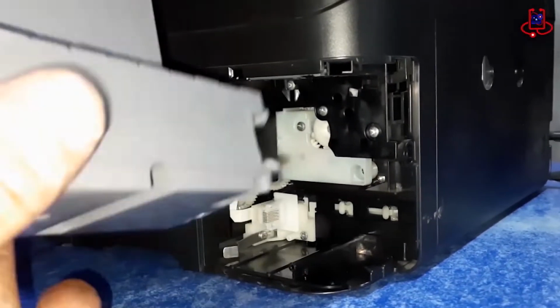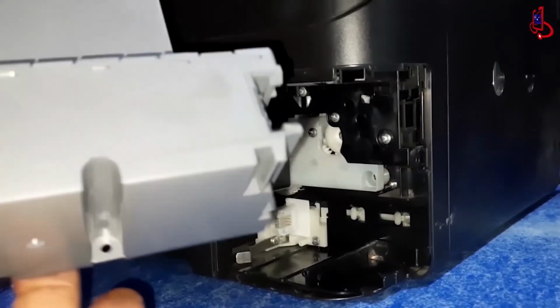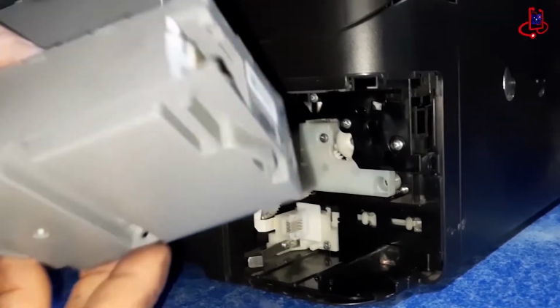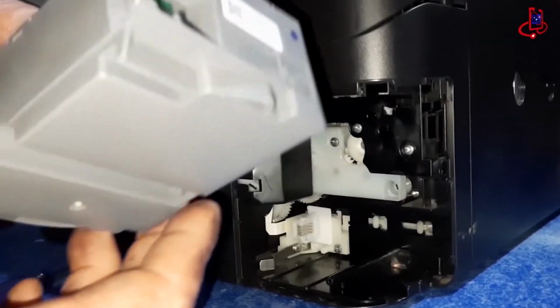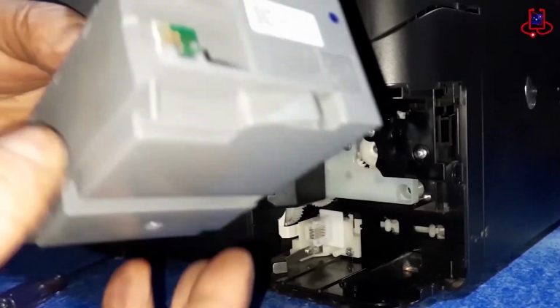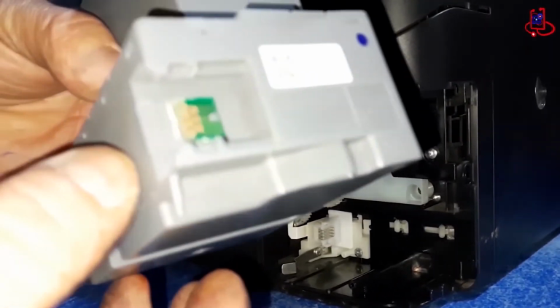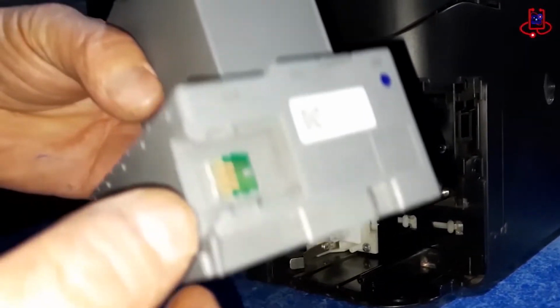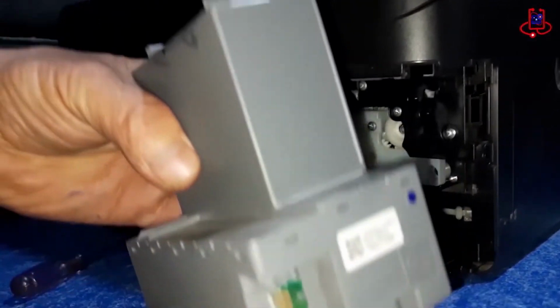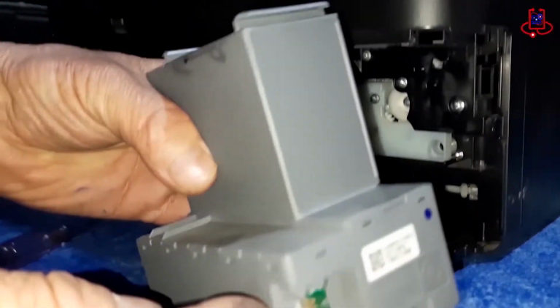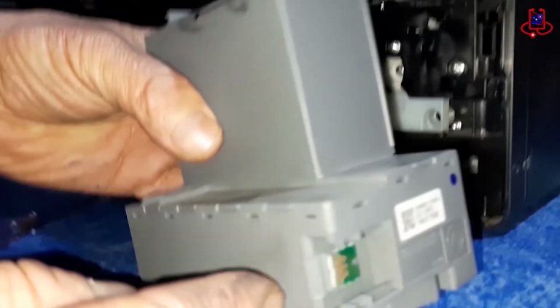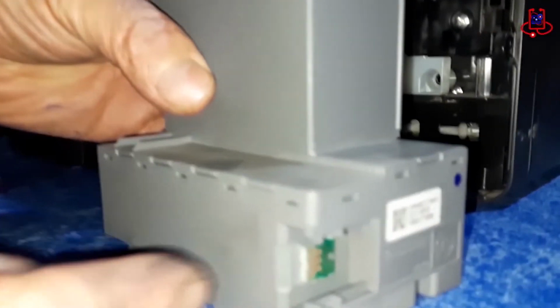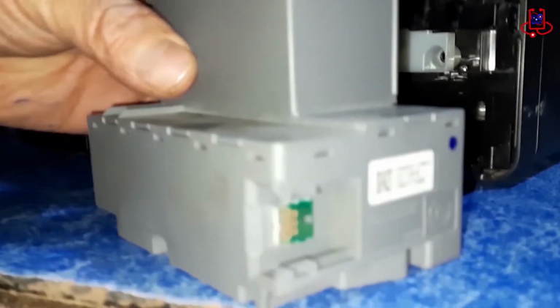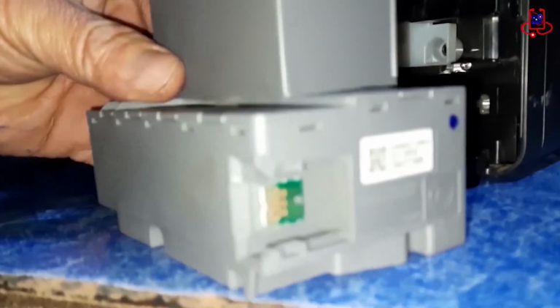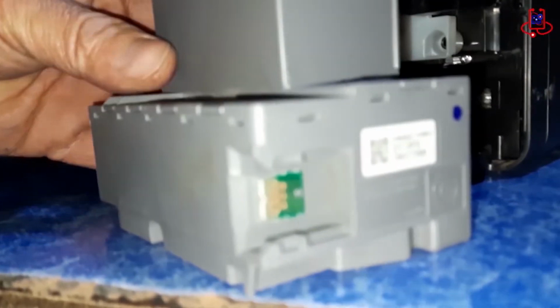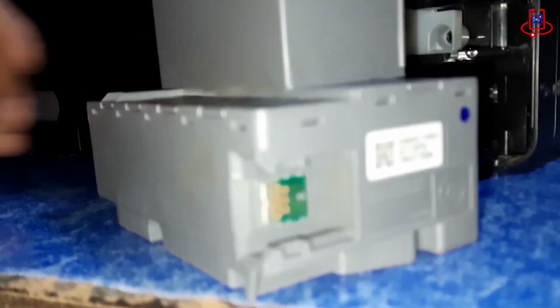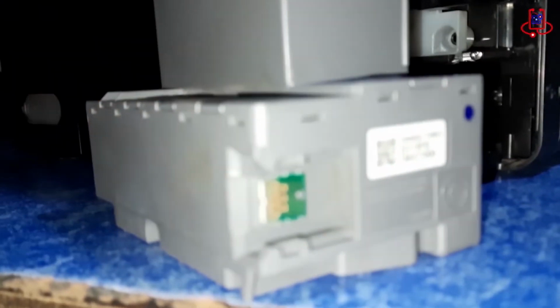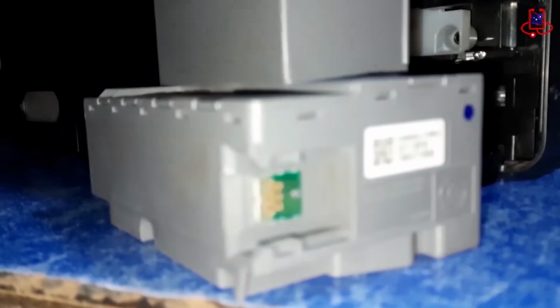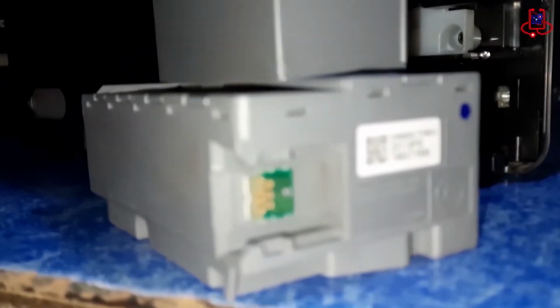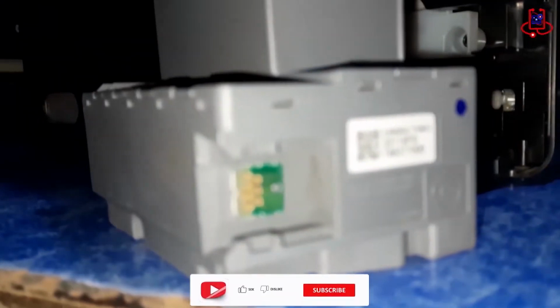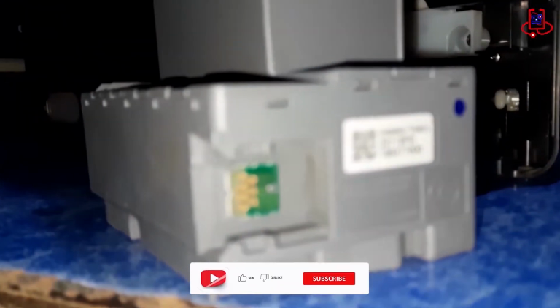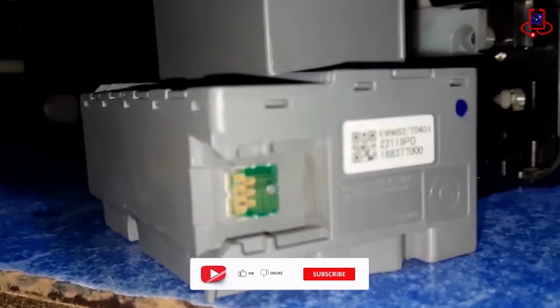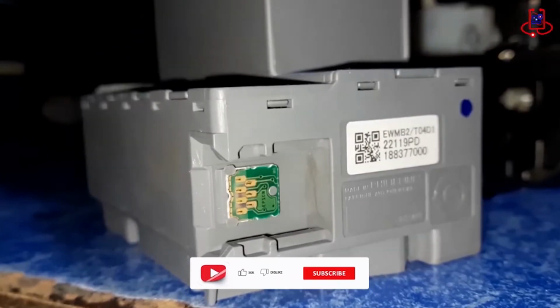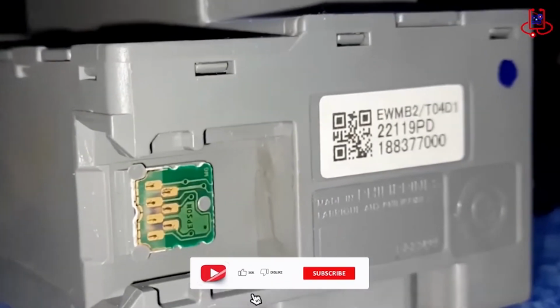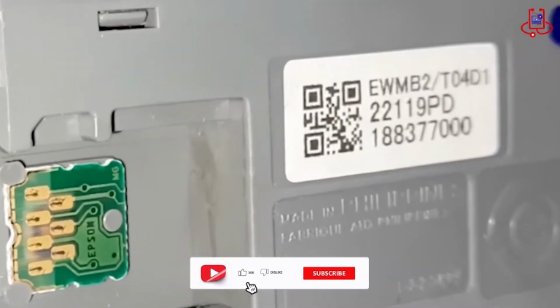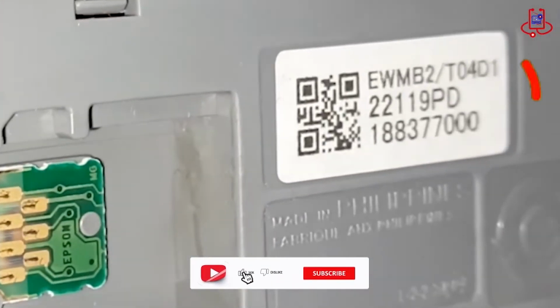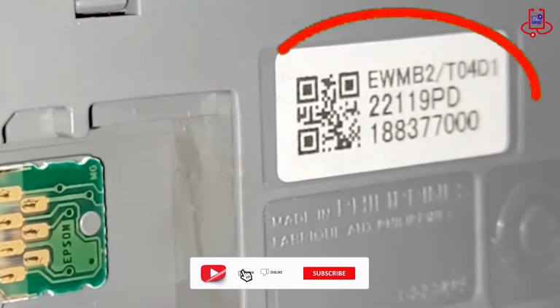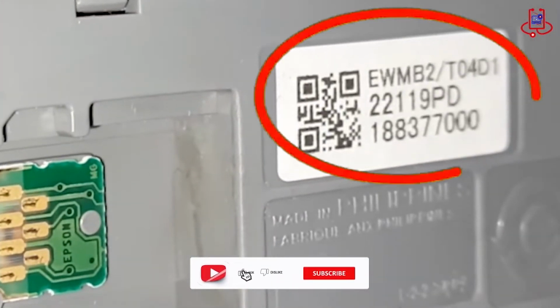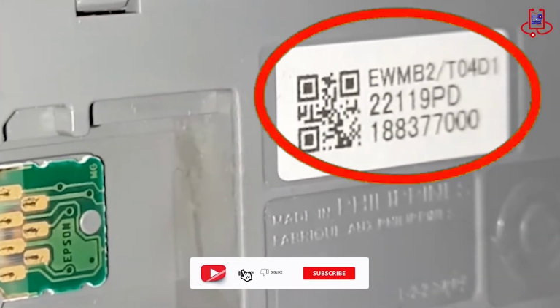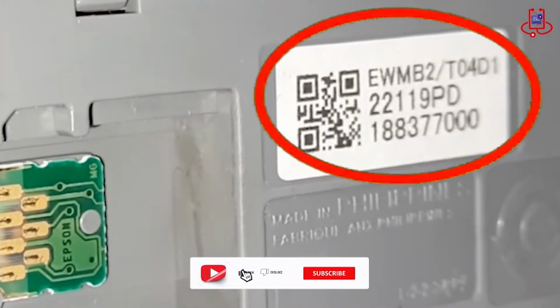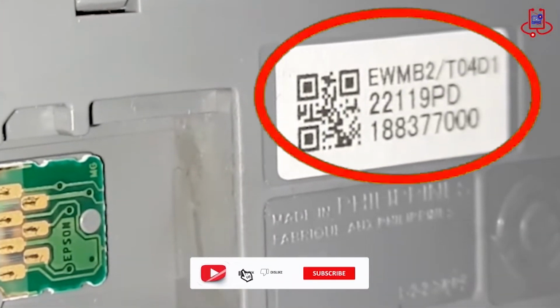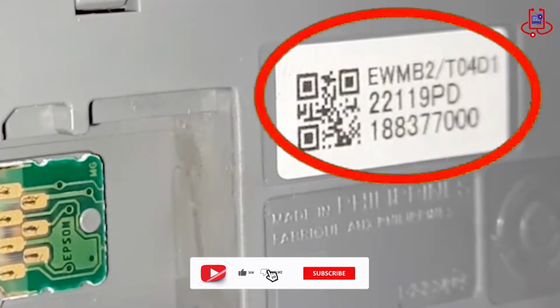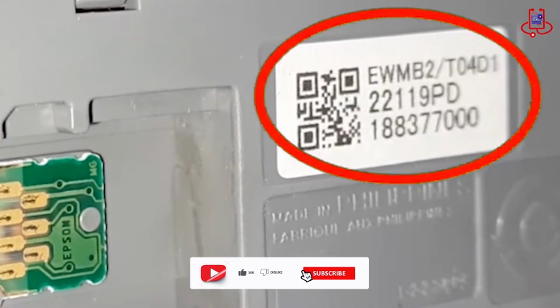It is important to ensure that the part number of the chip resetter is compatible with the Epson L6170 printer maintenance box.